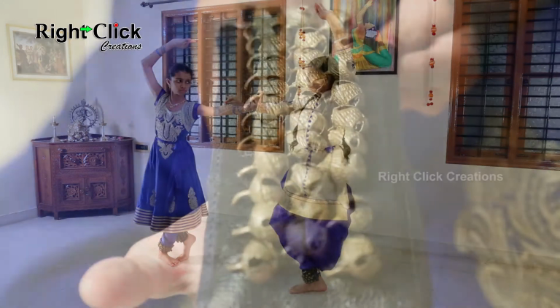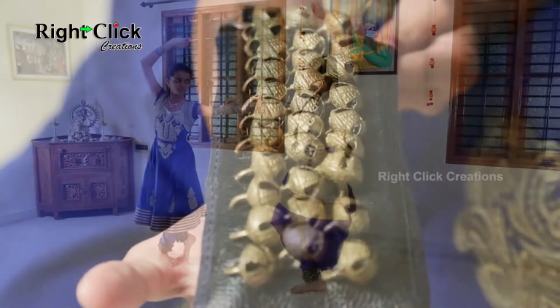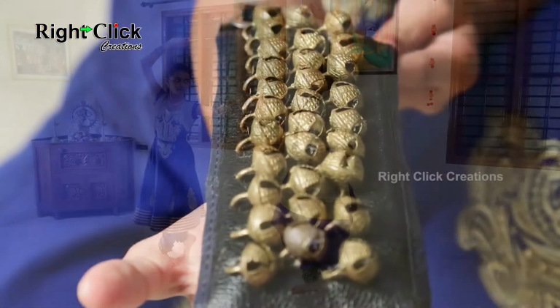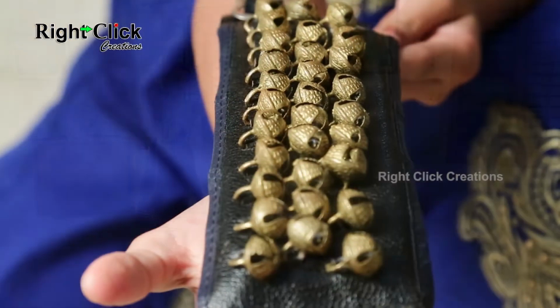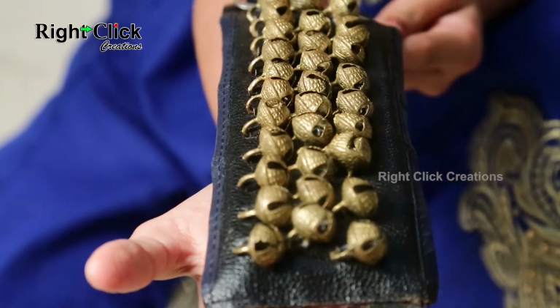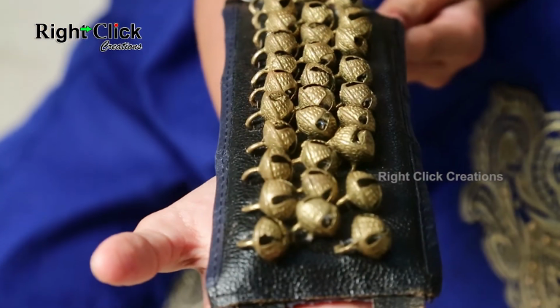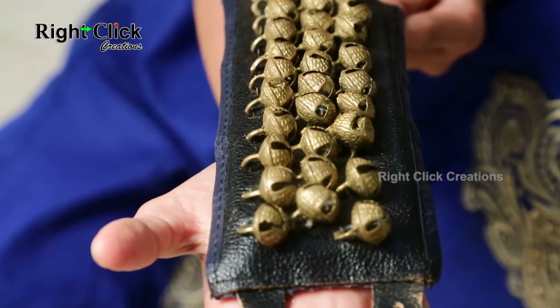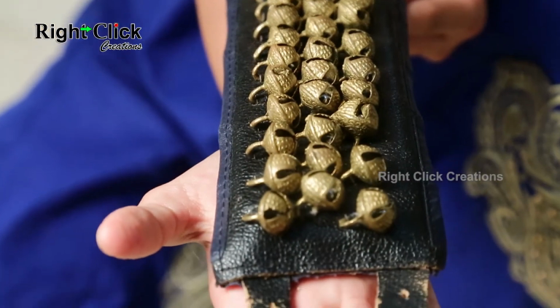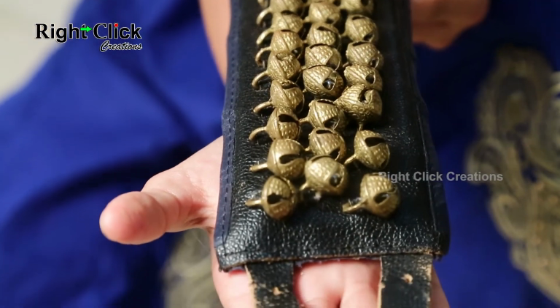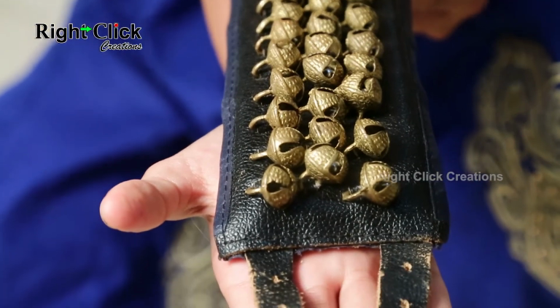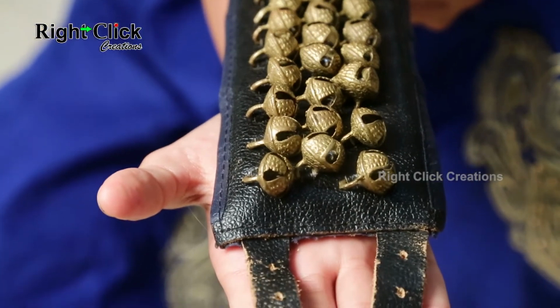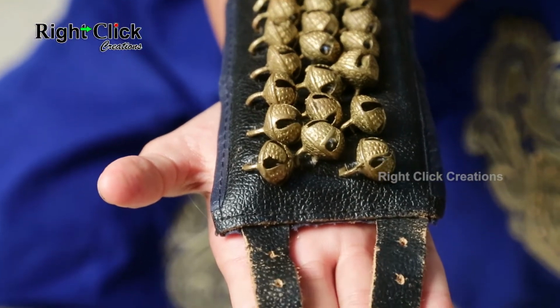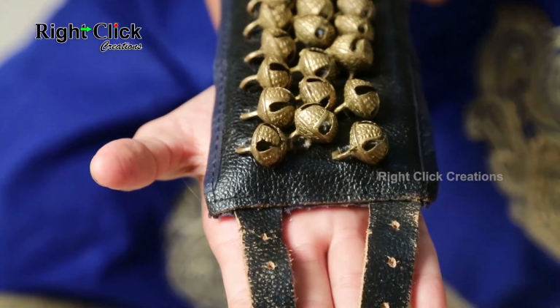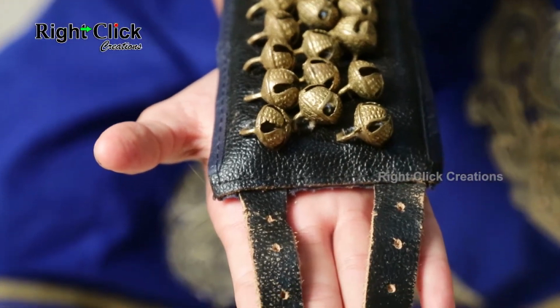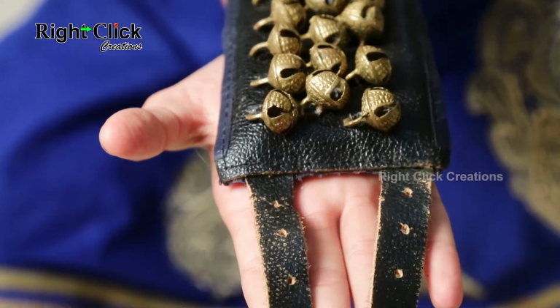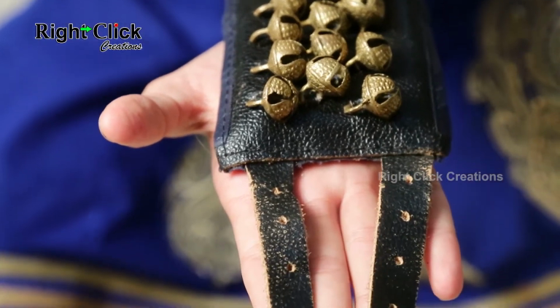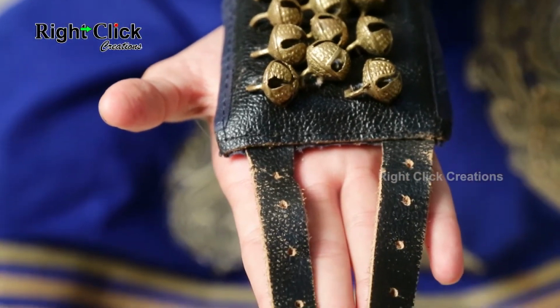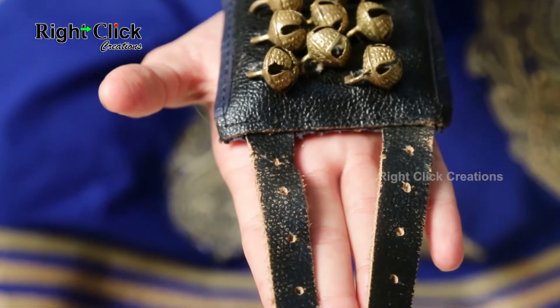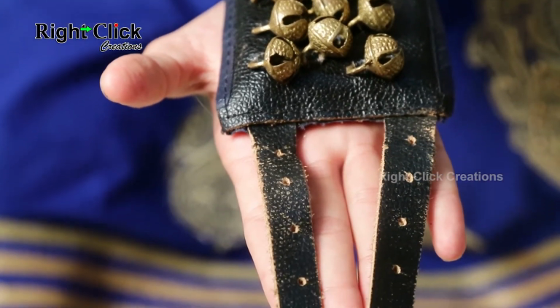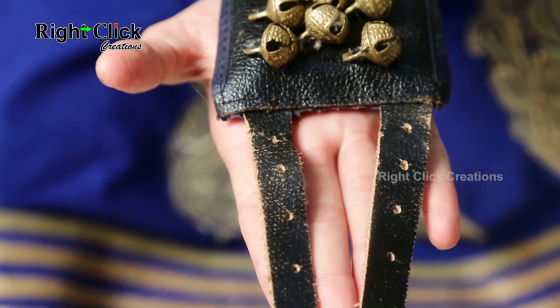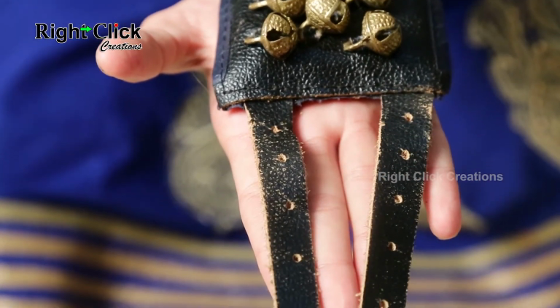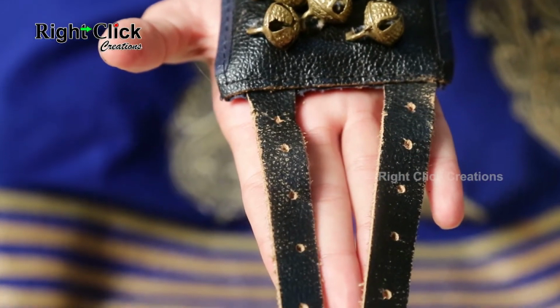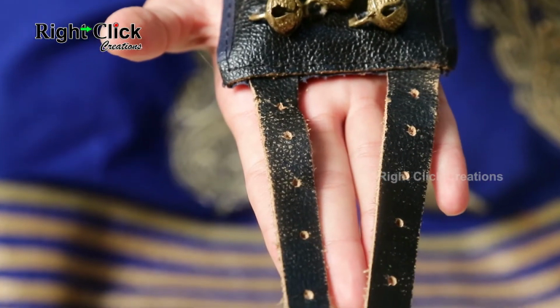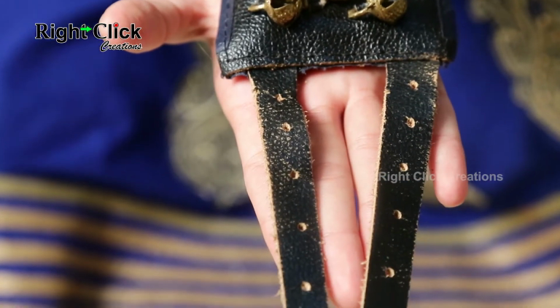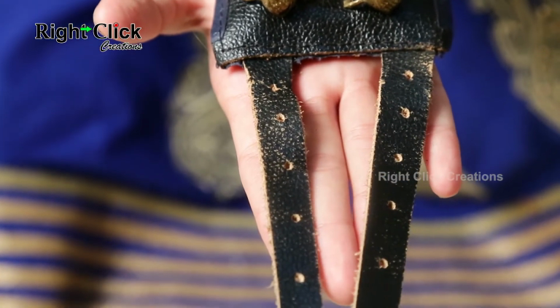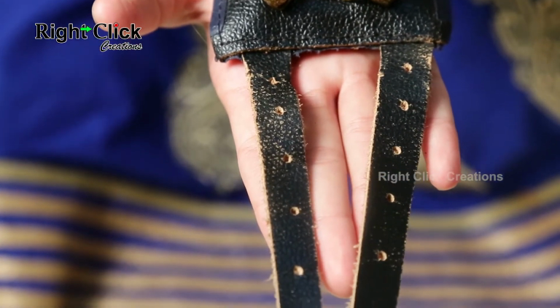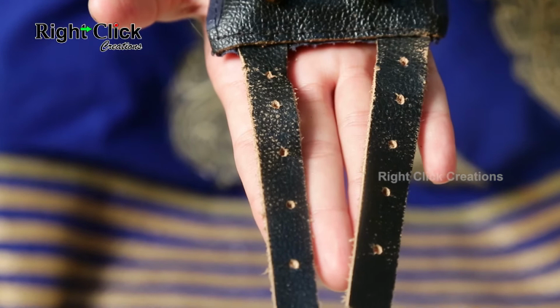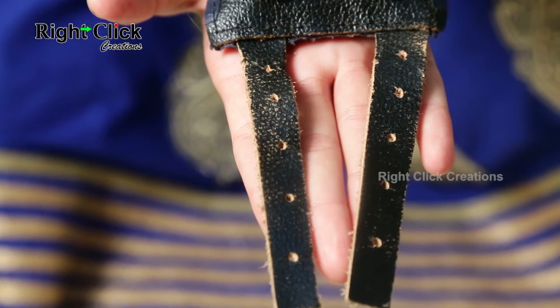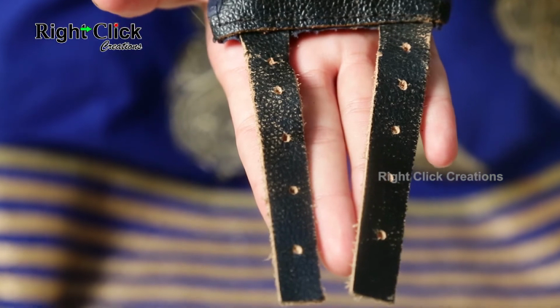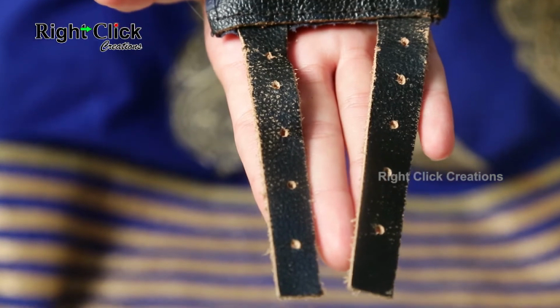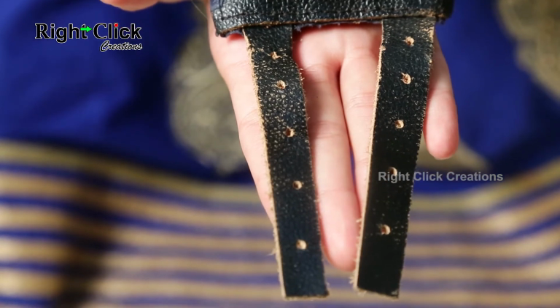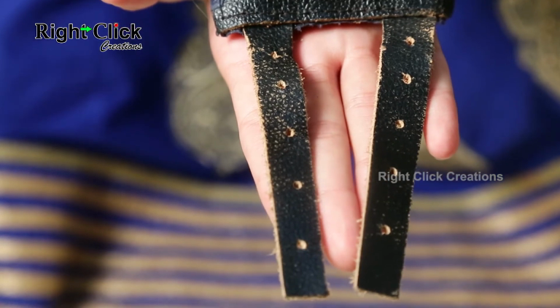Nowadays, the bells are bound to a leather piece and made with grips to hold on ankles.